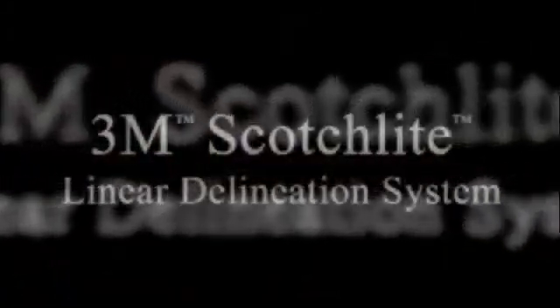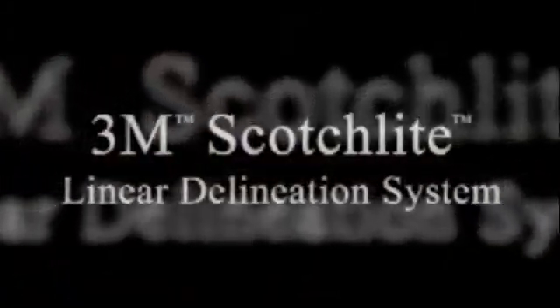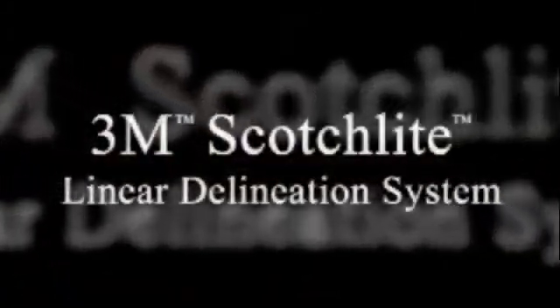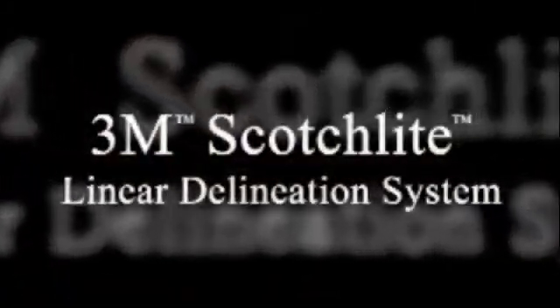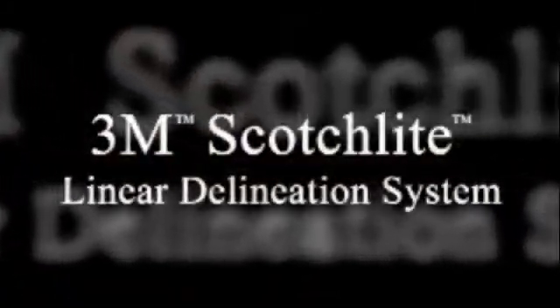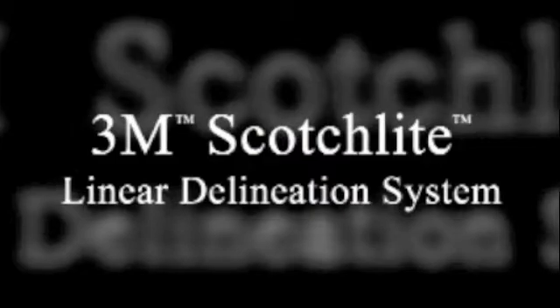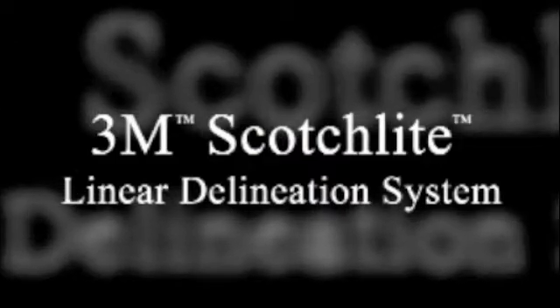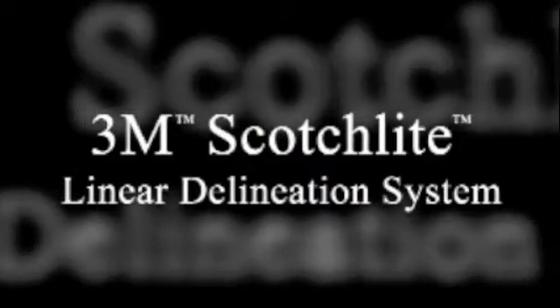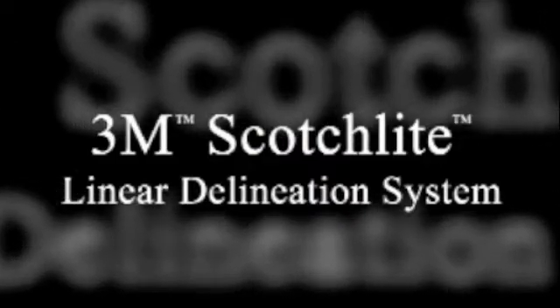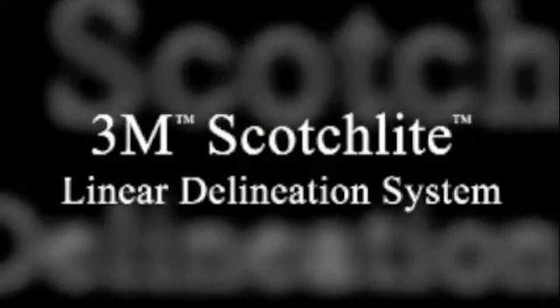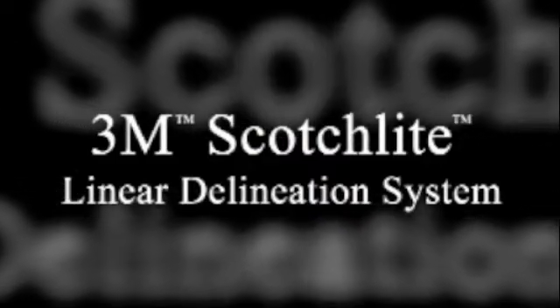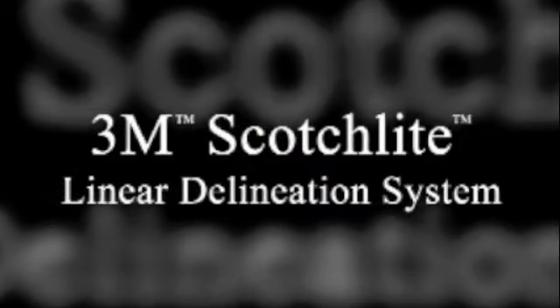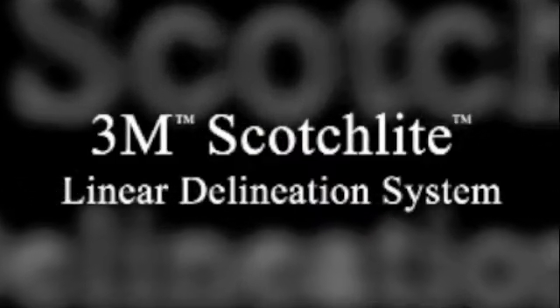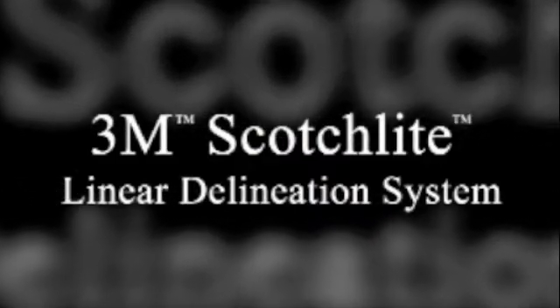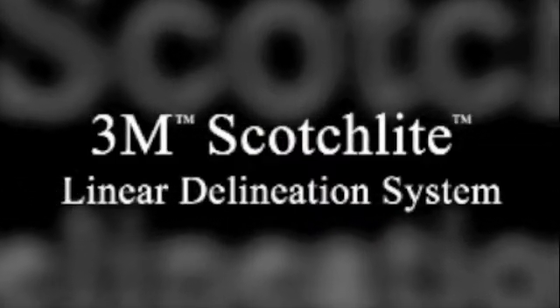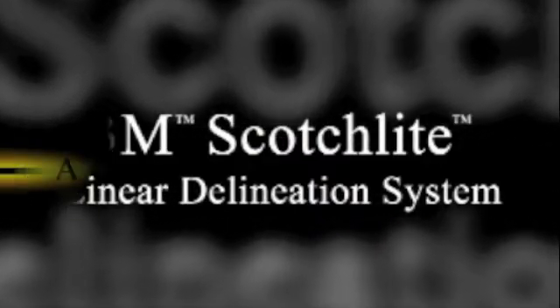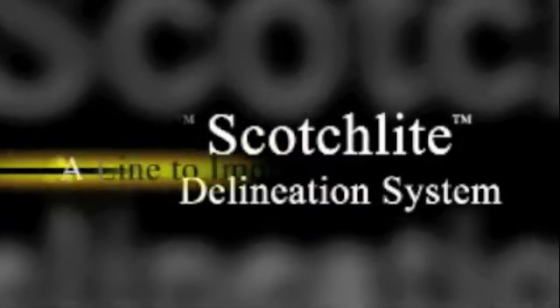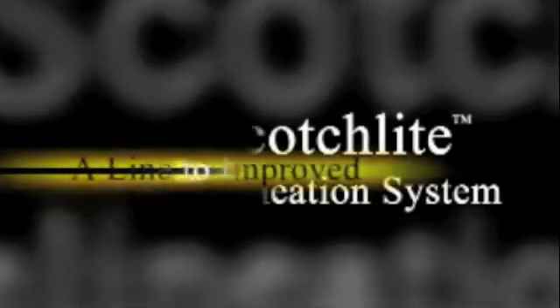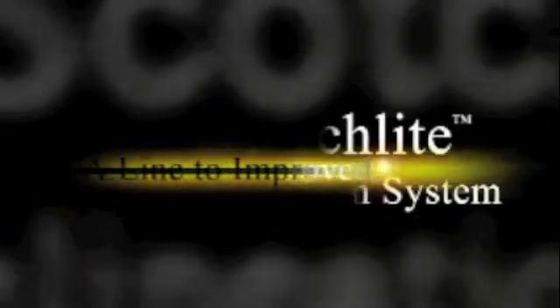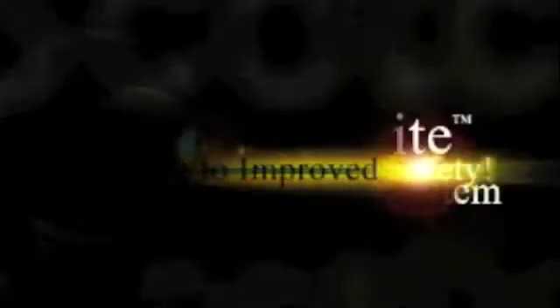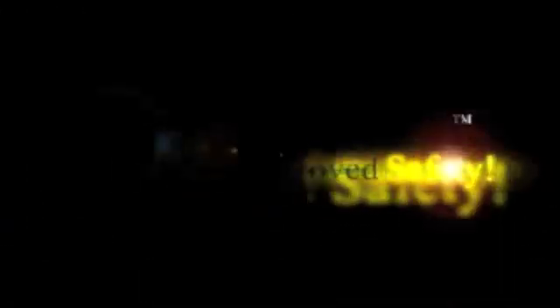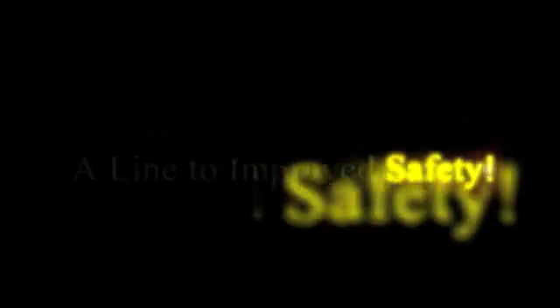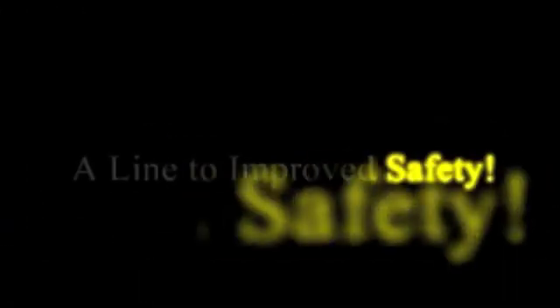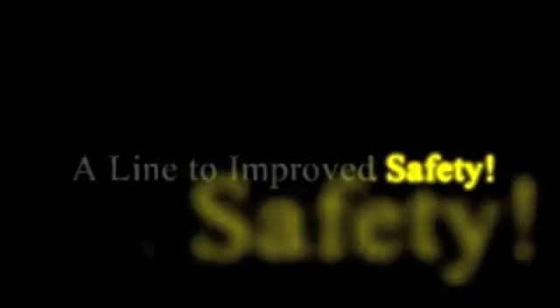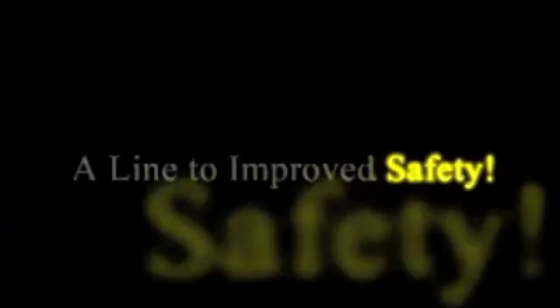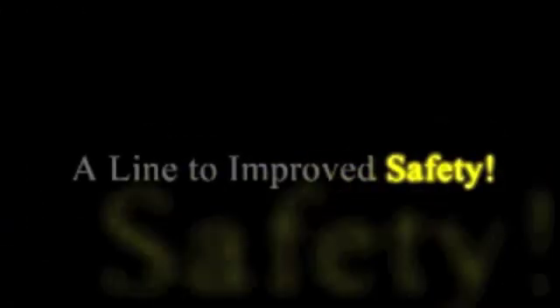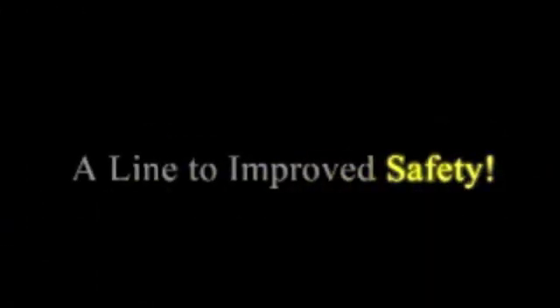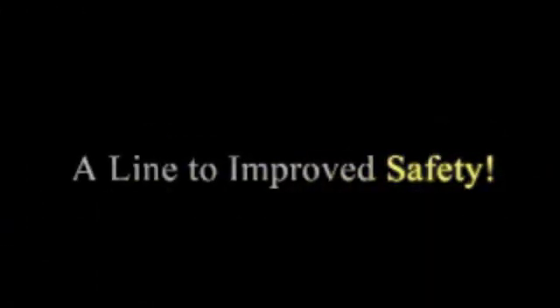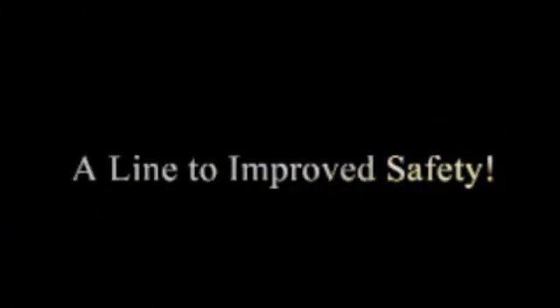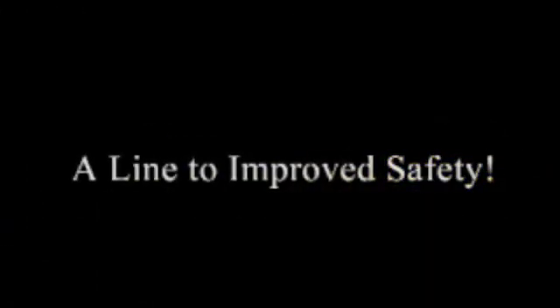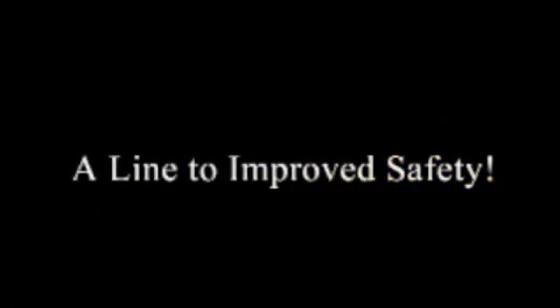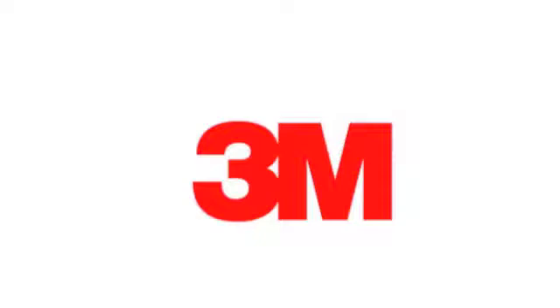3M Scotchlite Linear Delineation — a line to improve safety.